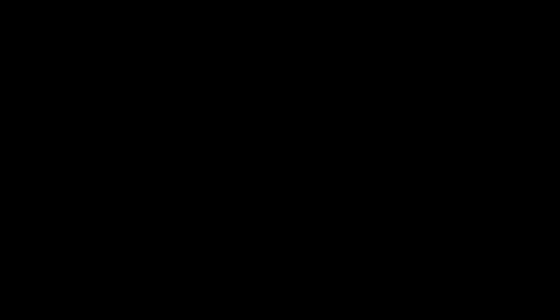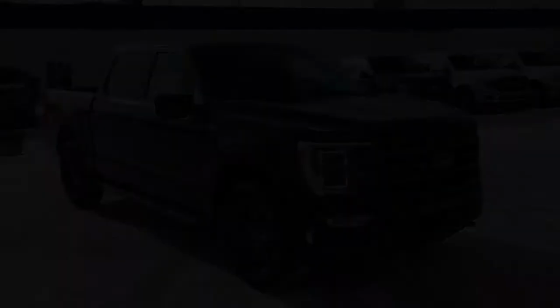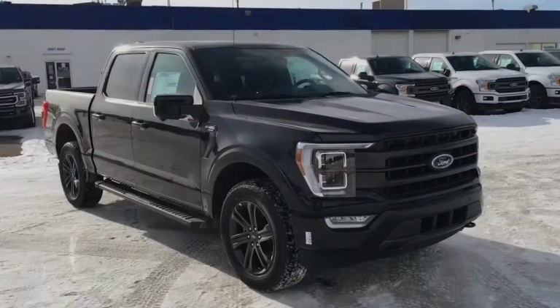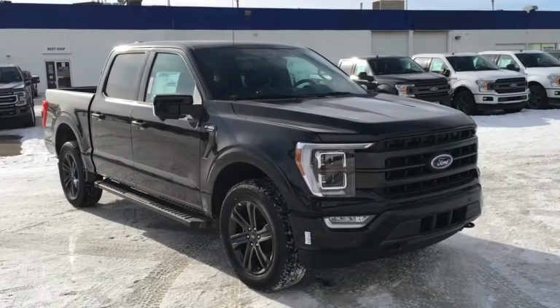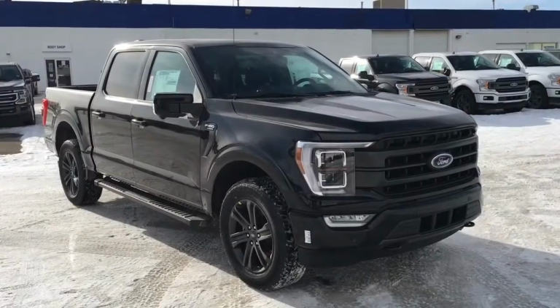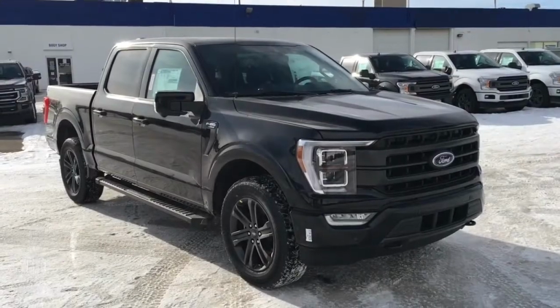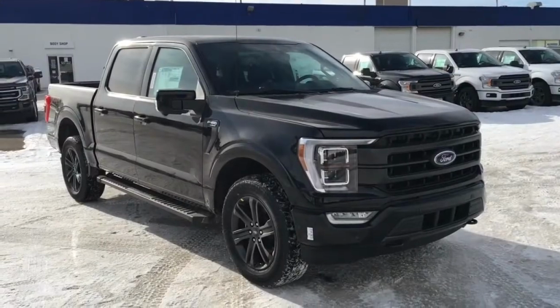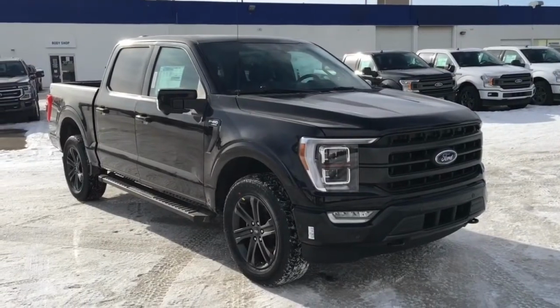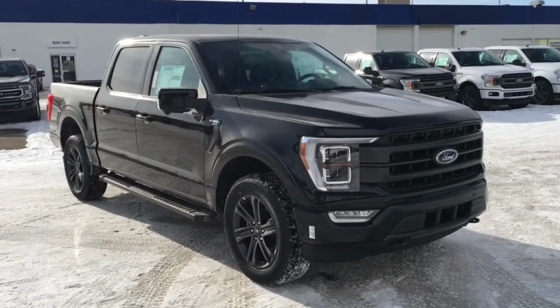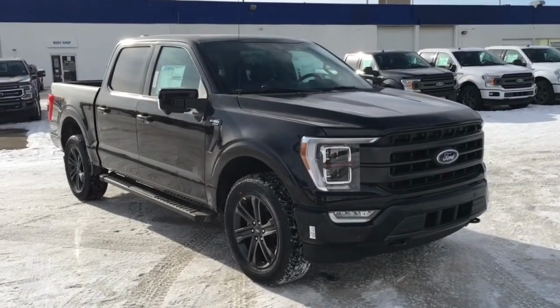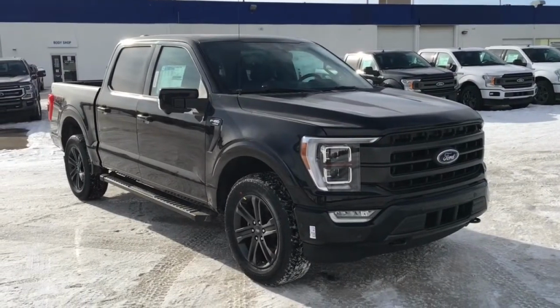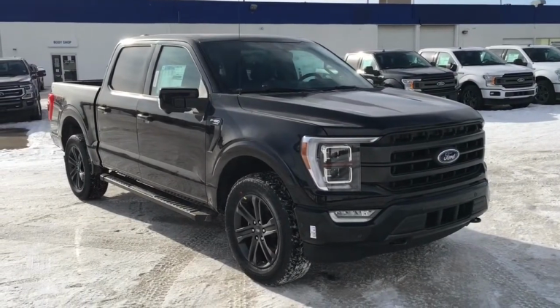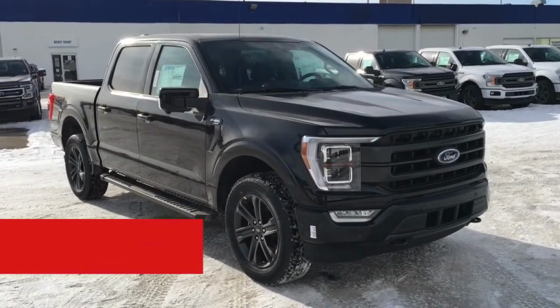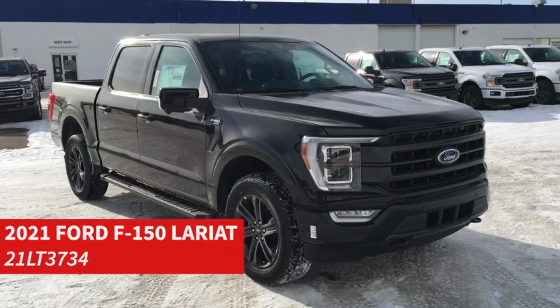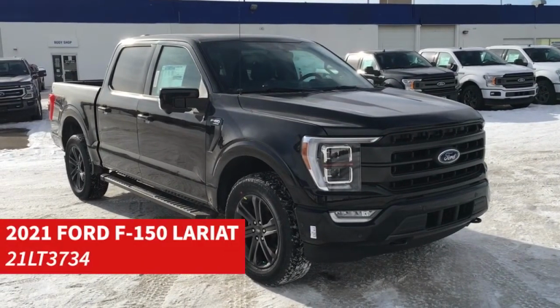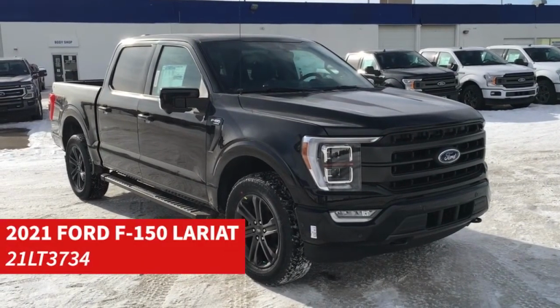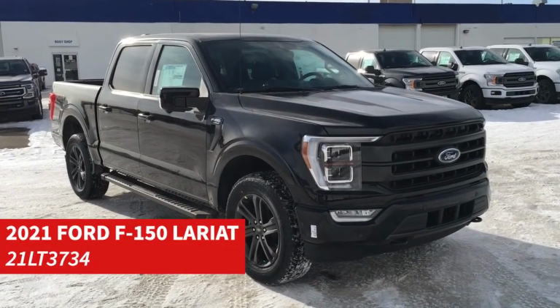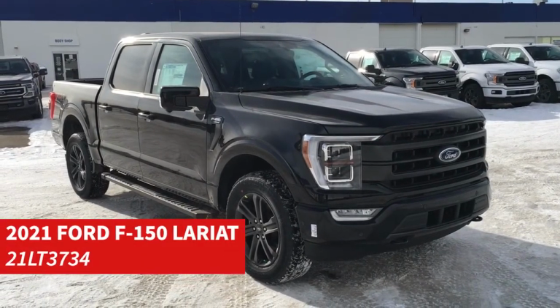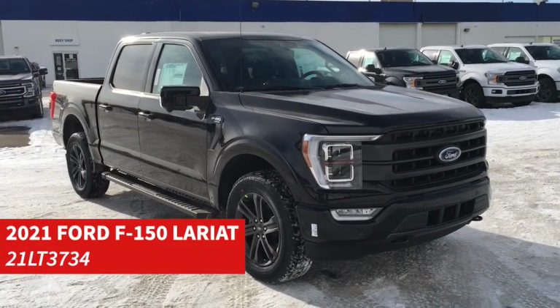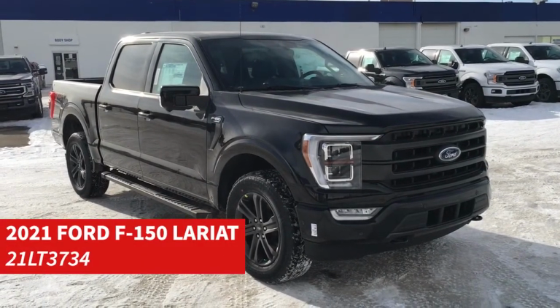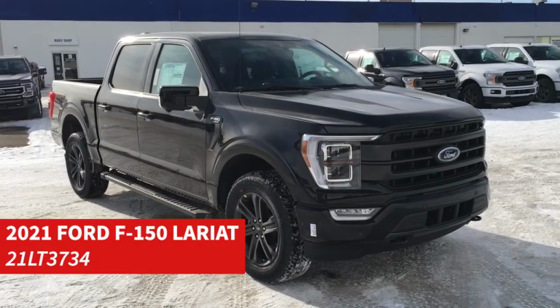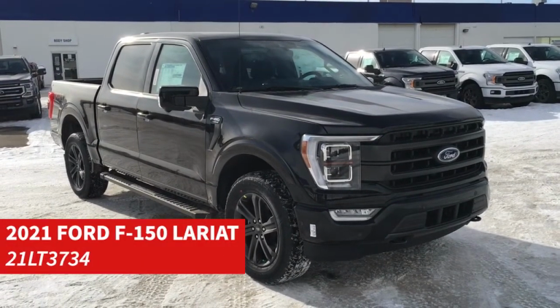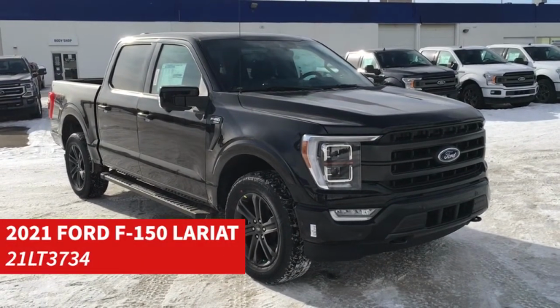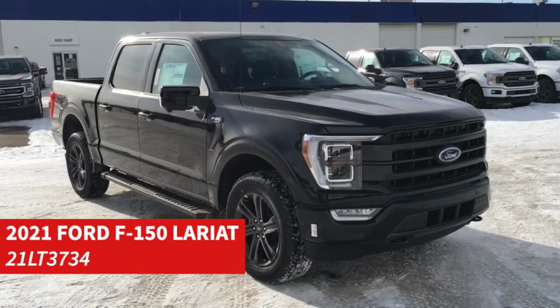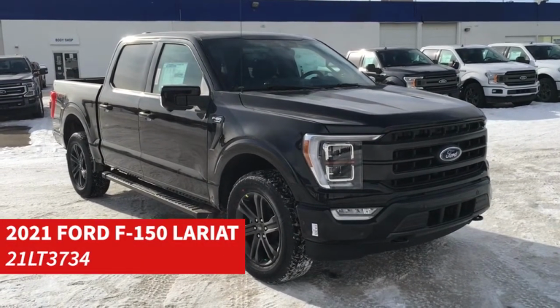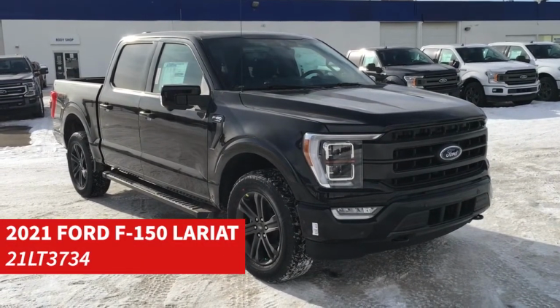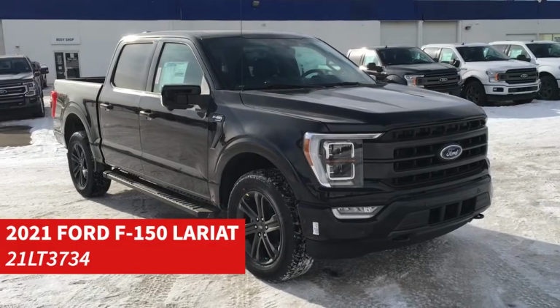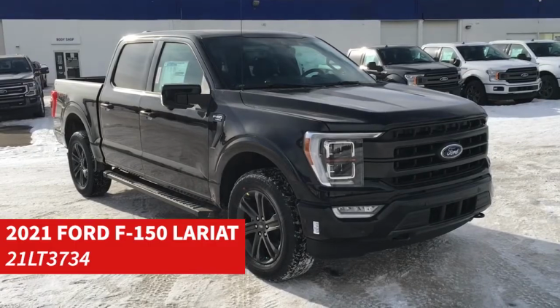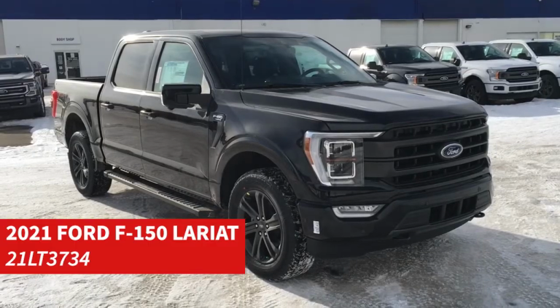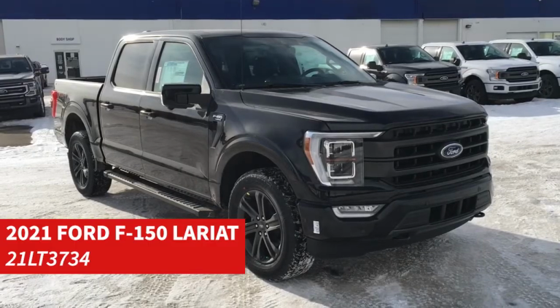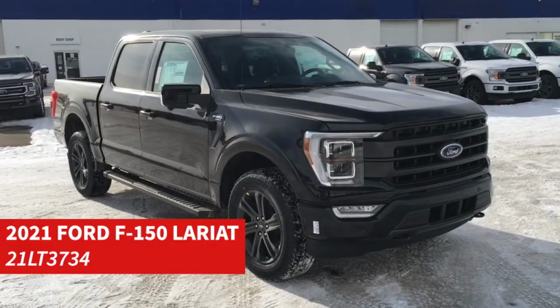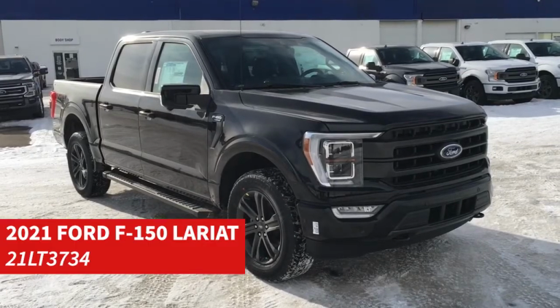In this Freedom Ford General Features Quick Tour, we're looking at the 2021 Ford F-150 Lariat in Agate Black.